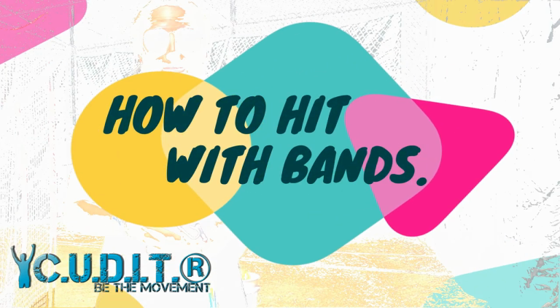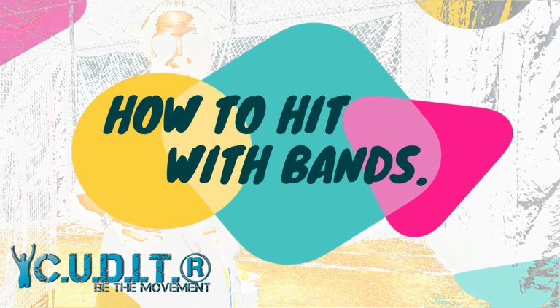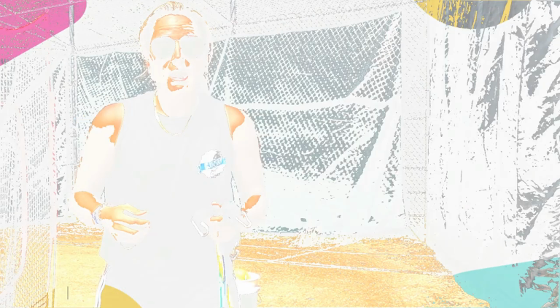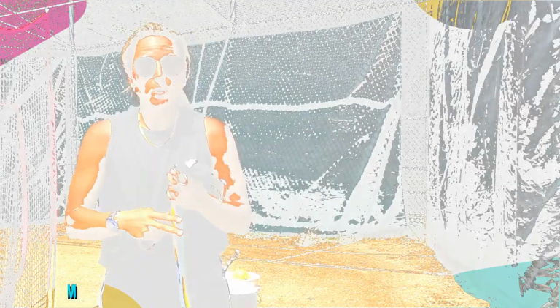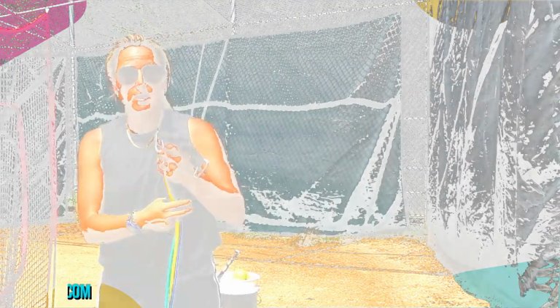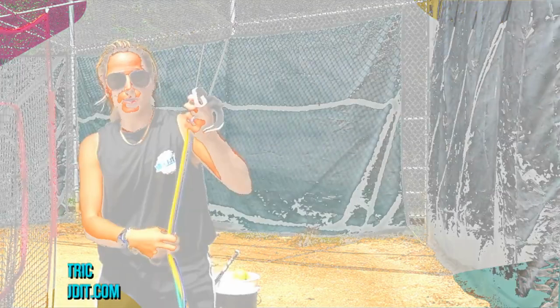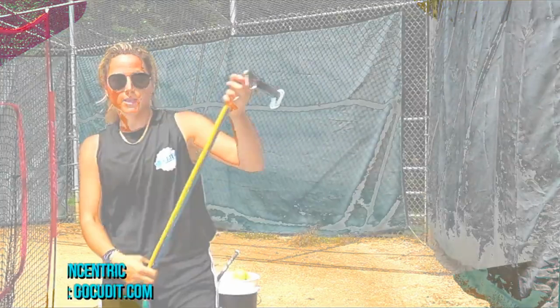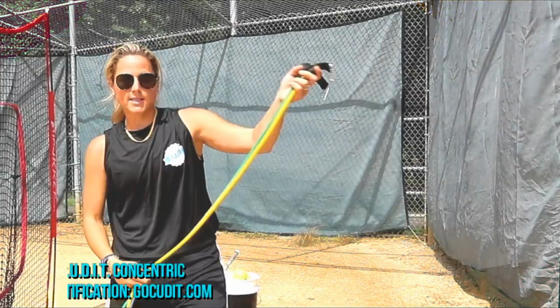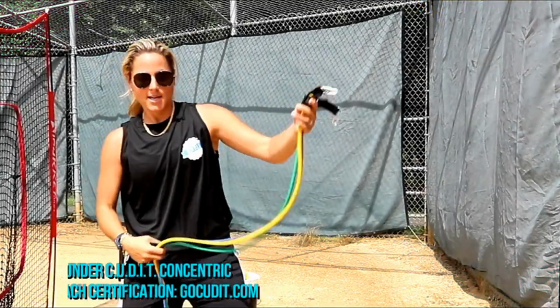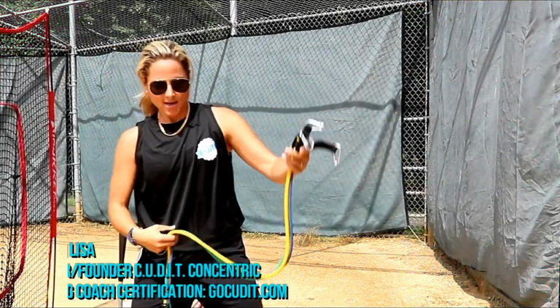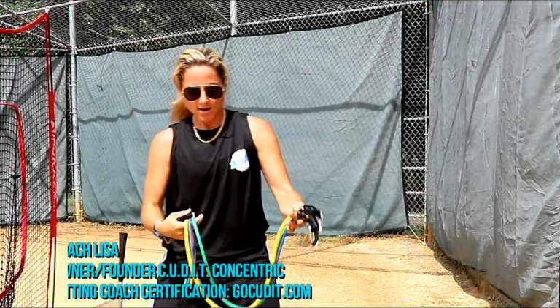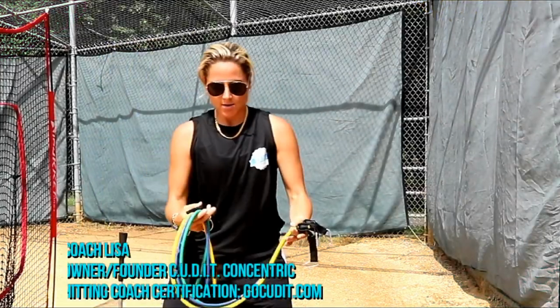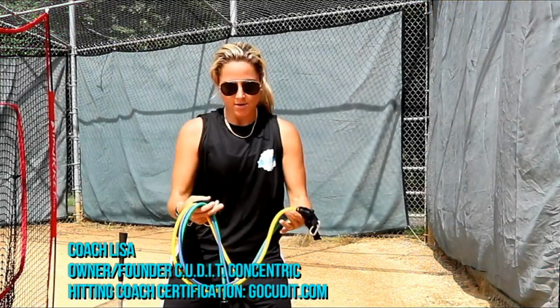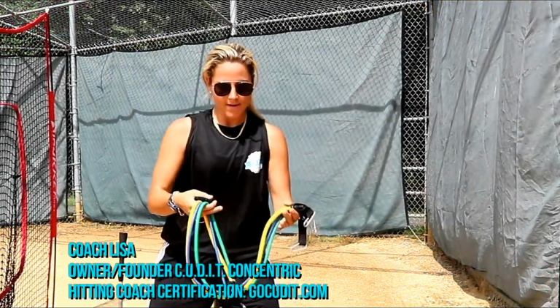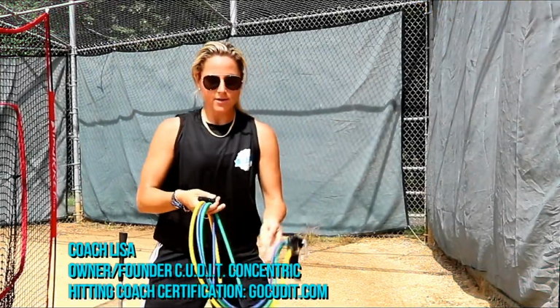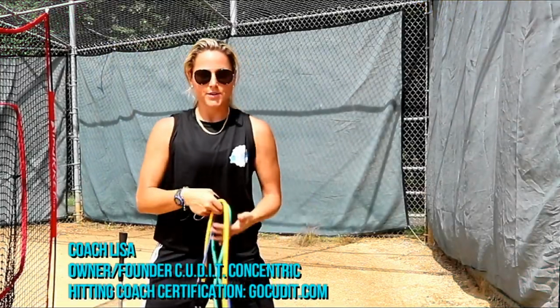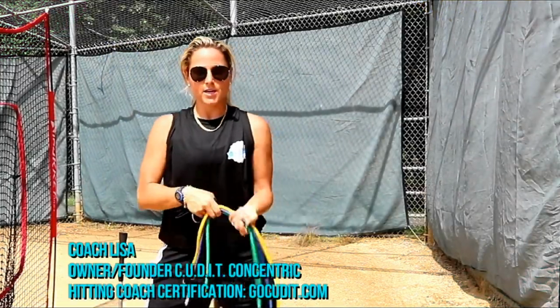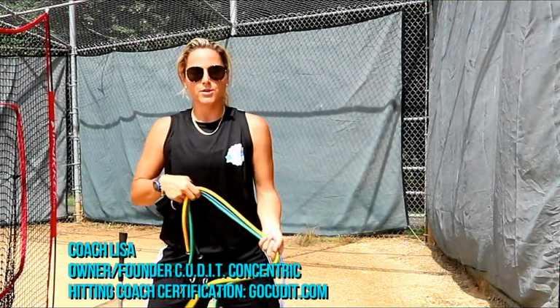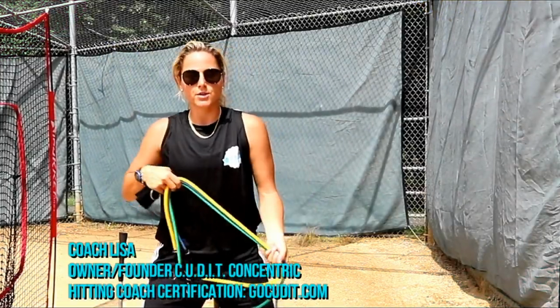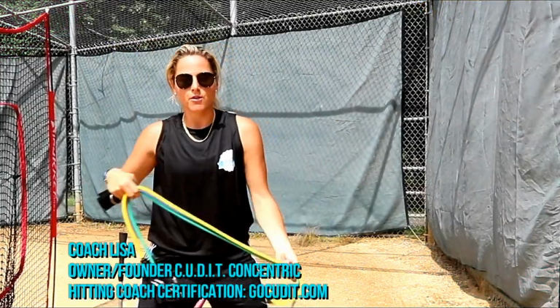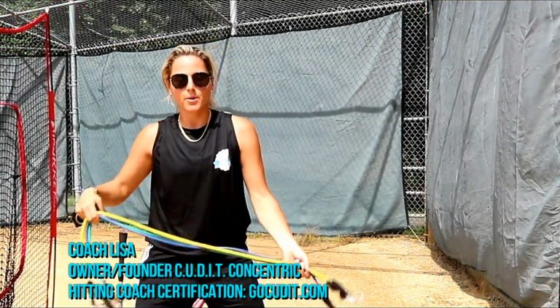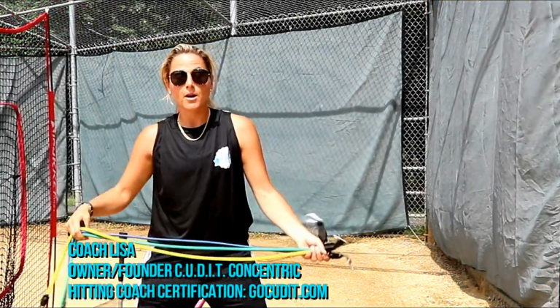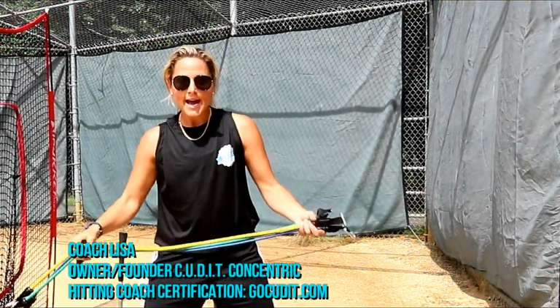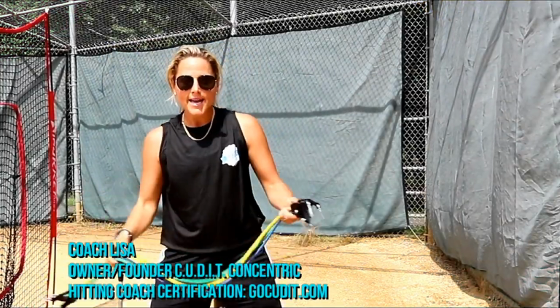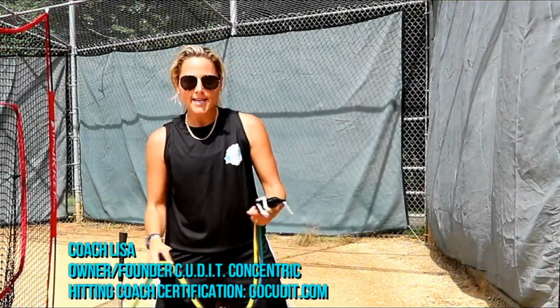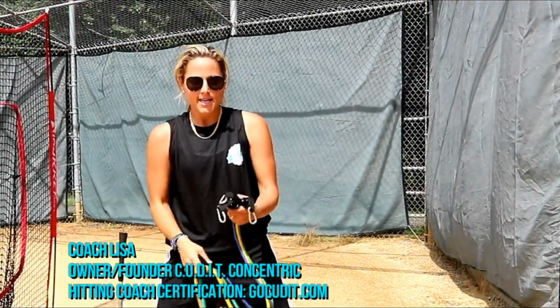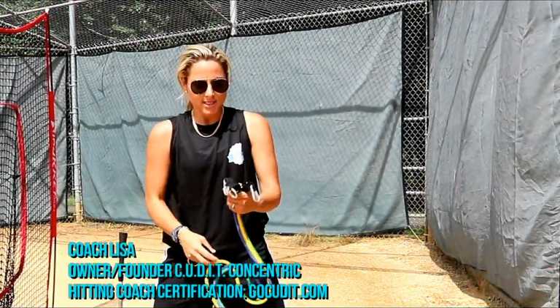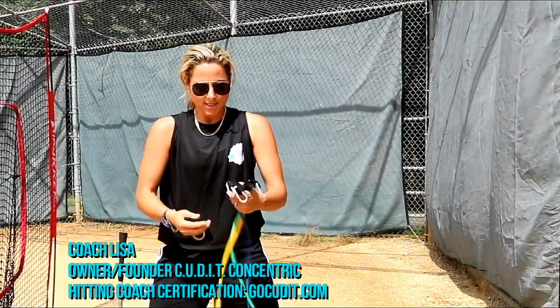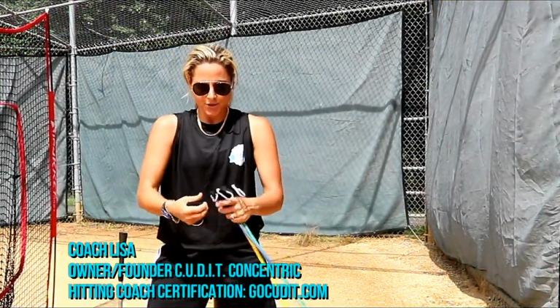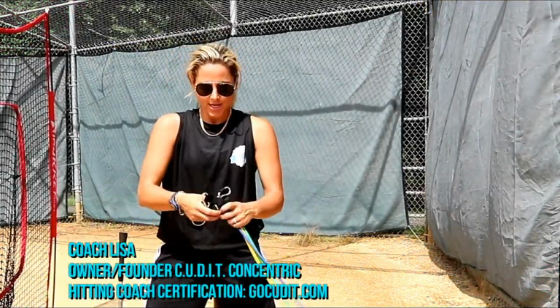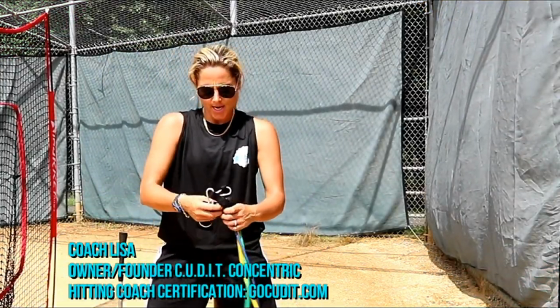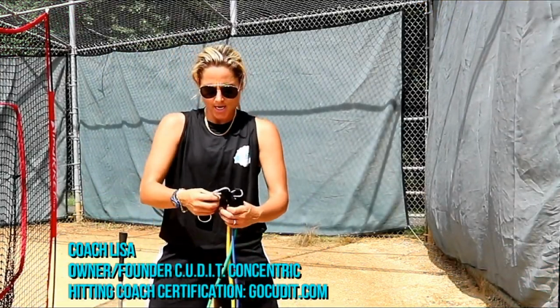Hey everyone, Coach Lisi here, owner and founder of Challenged Youth Softball and Cut It Concentric Hitting.